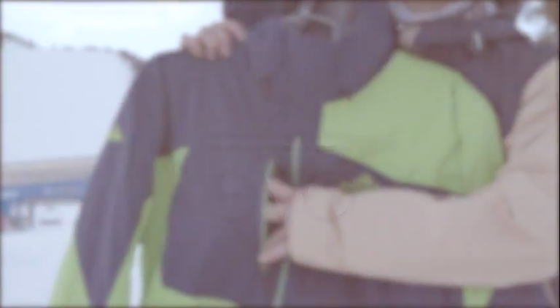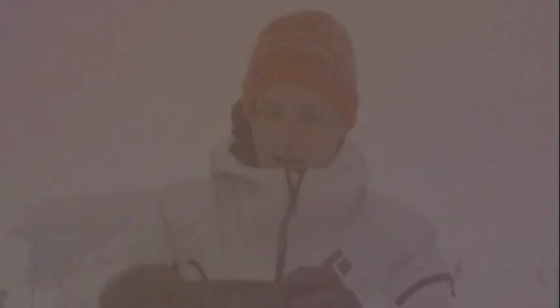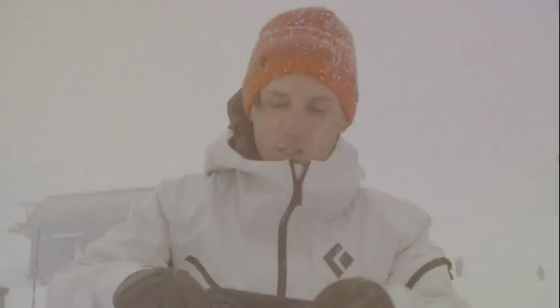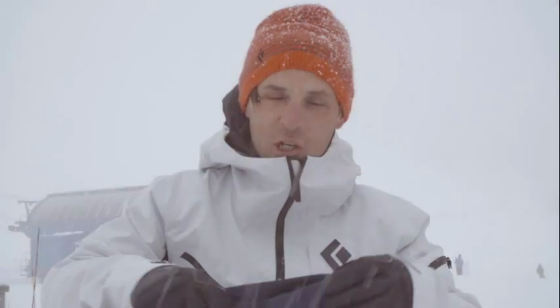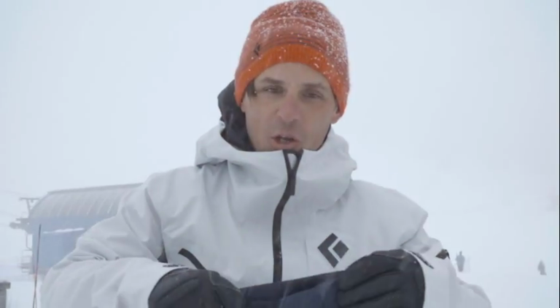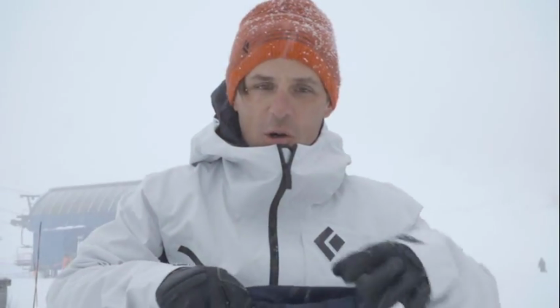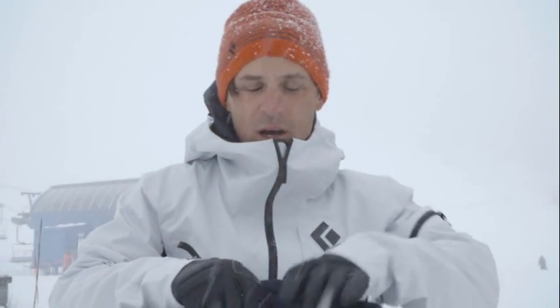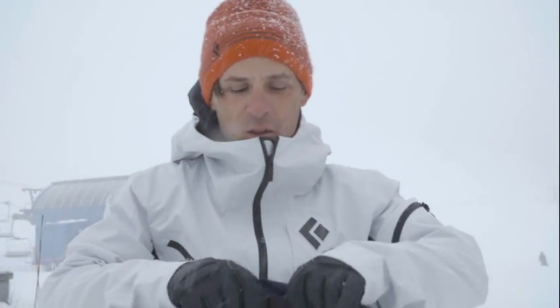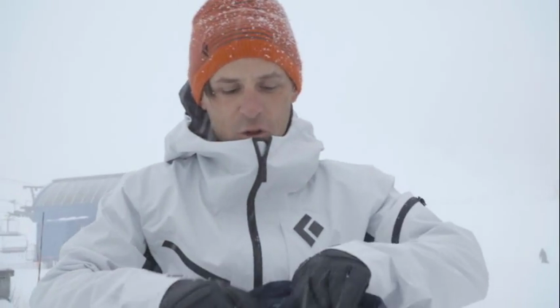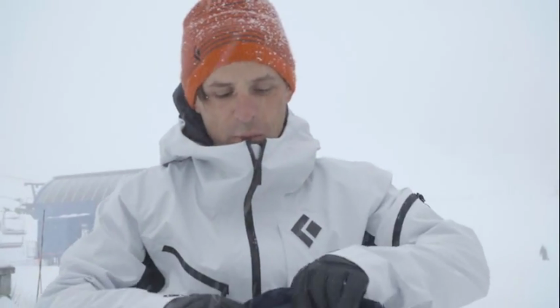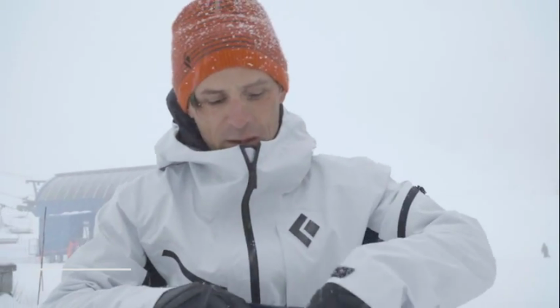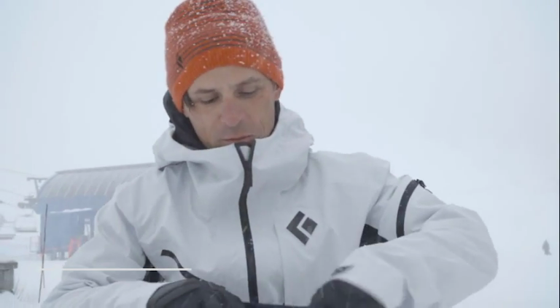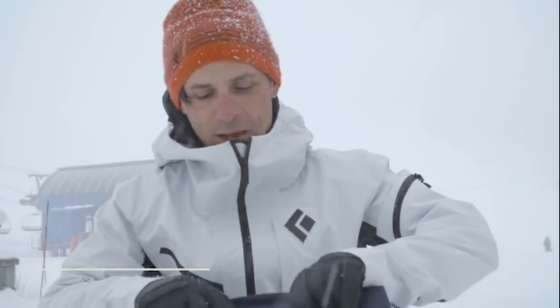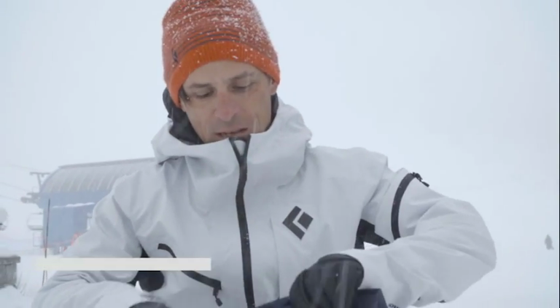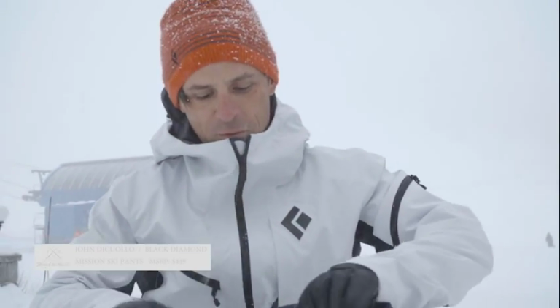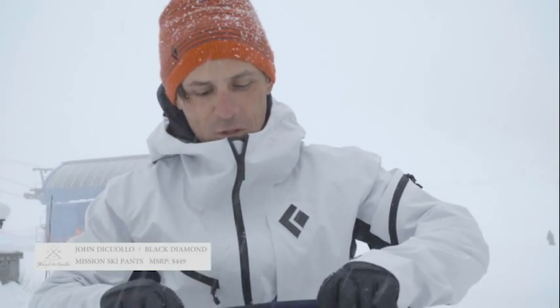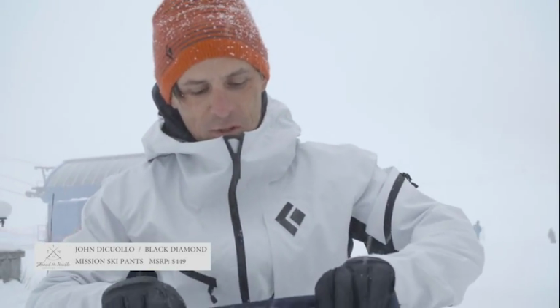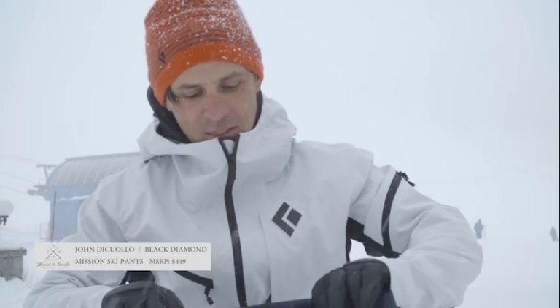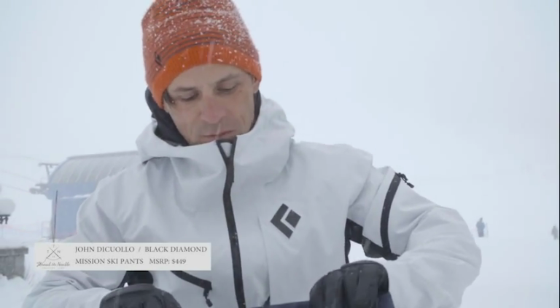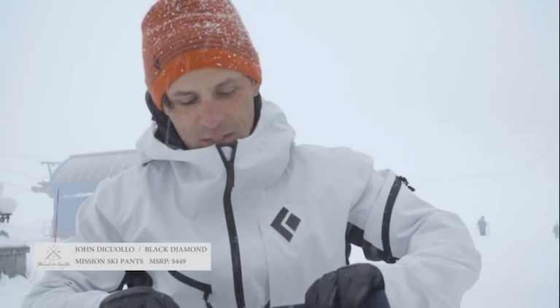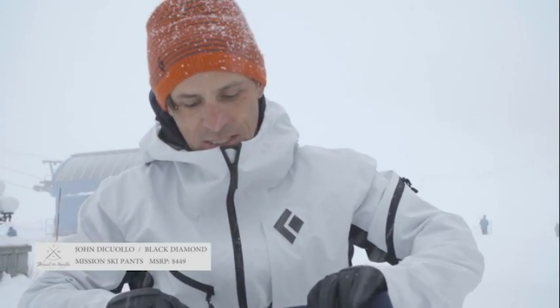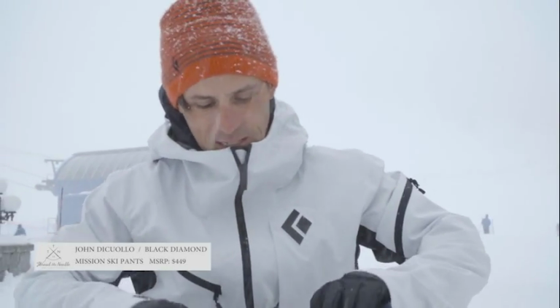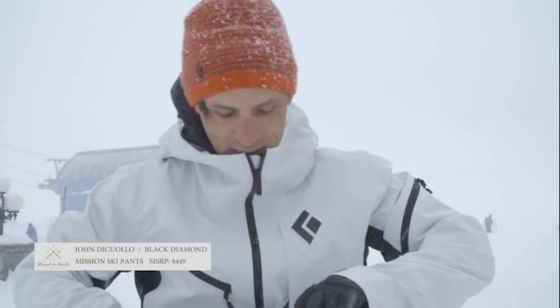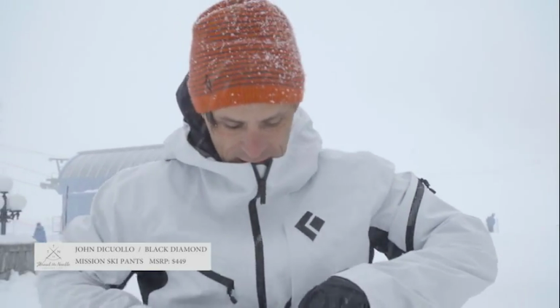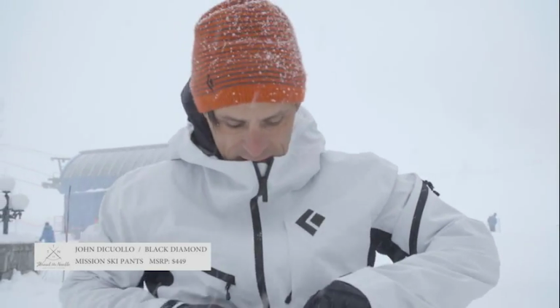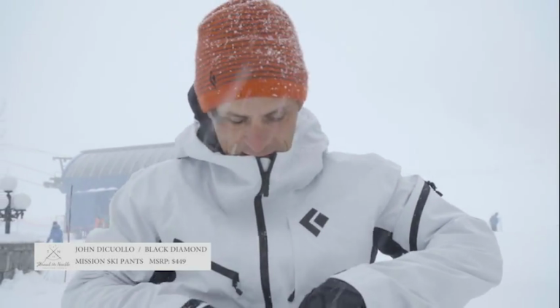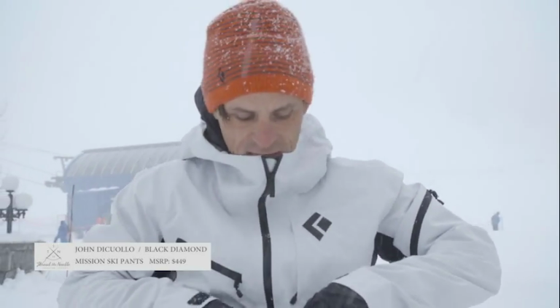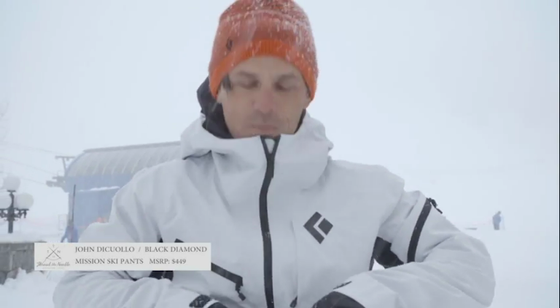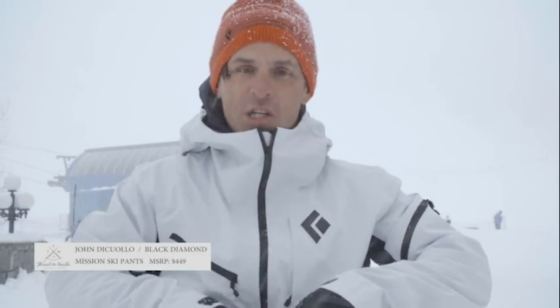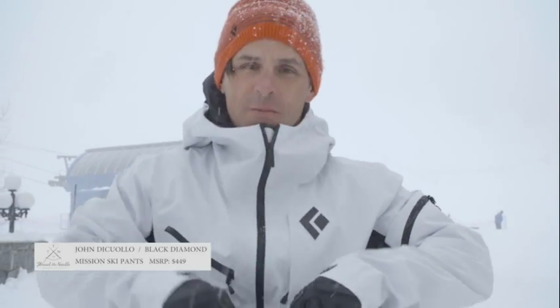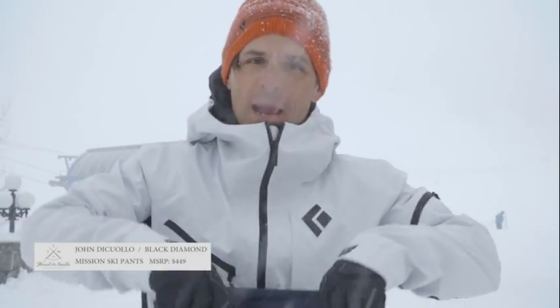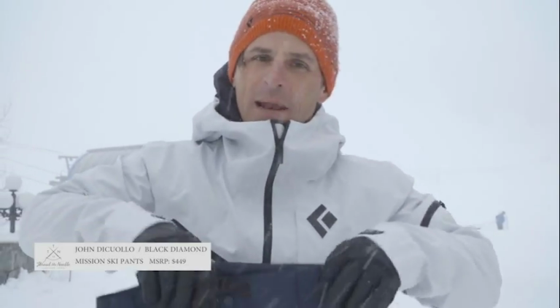I'm going to show you another new pant from Black Diamond for 2015-16. This is the Mission pant.